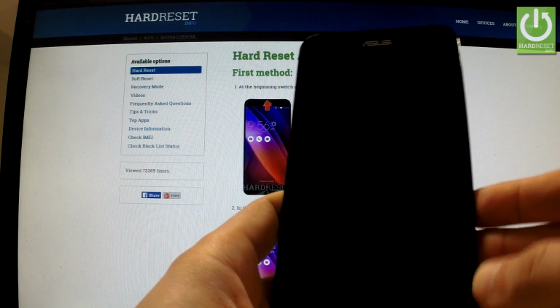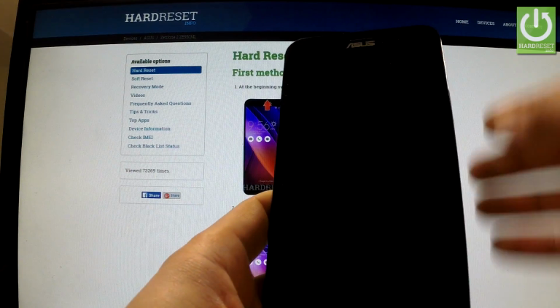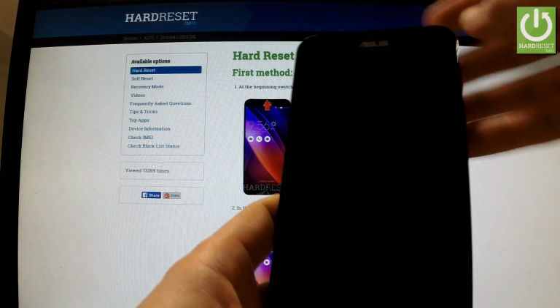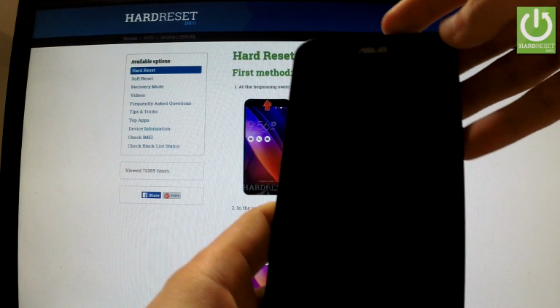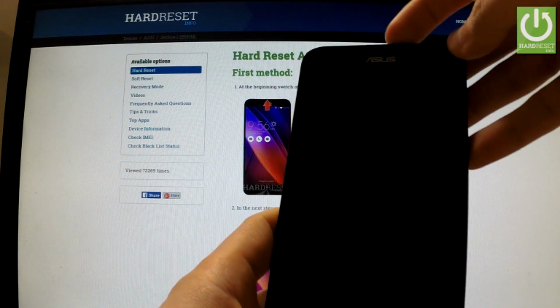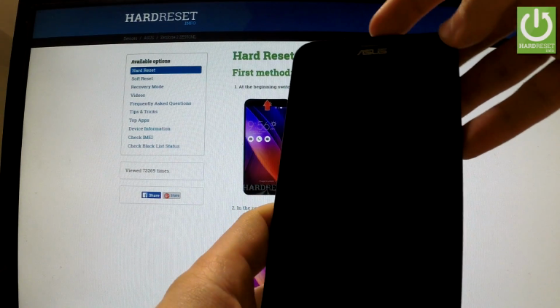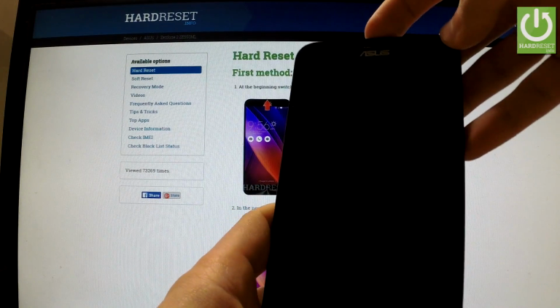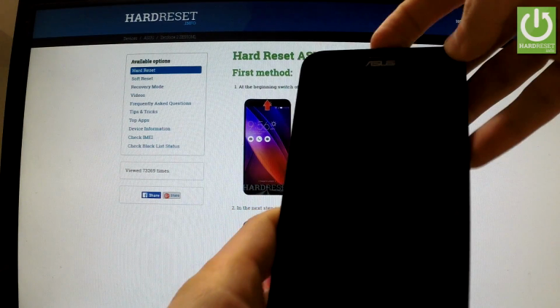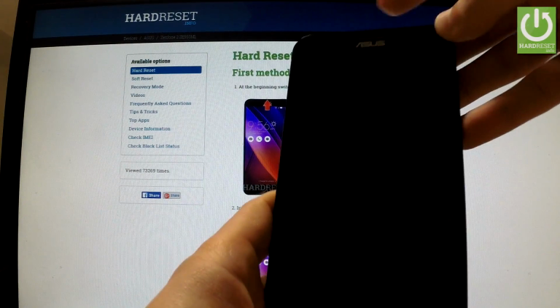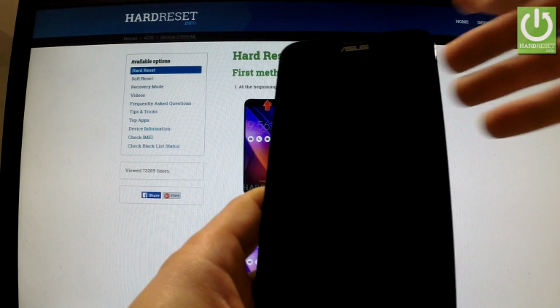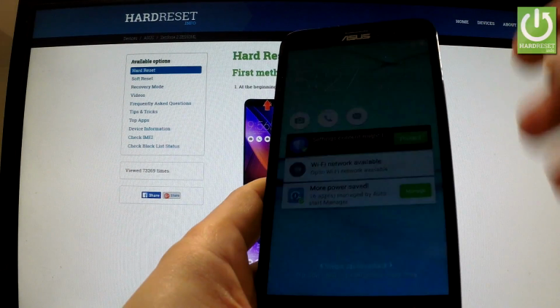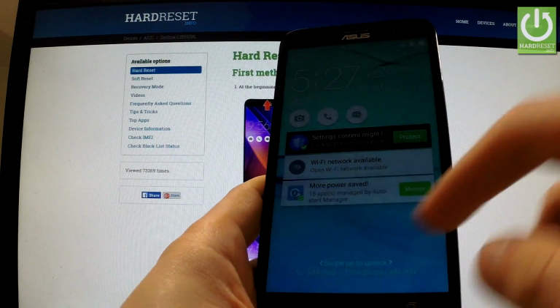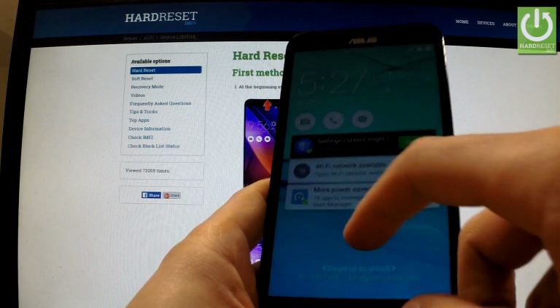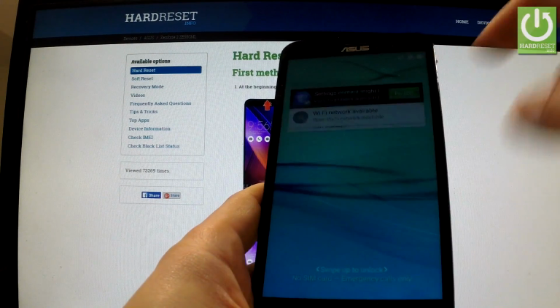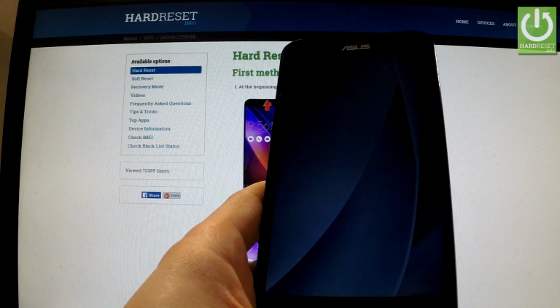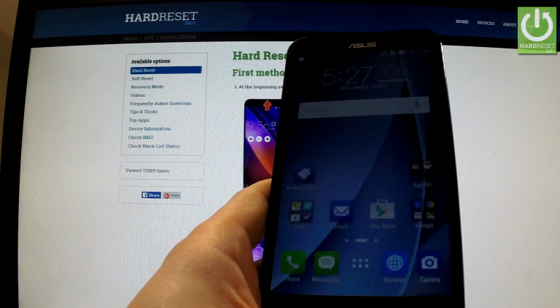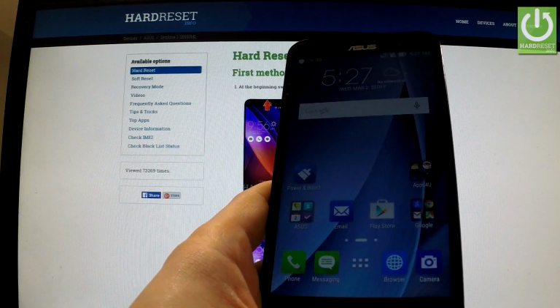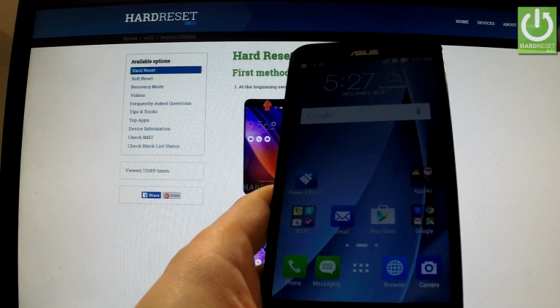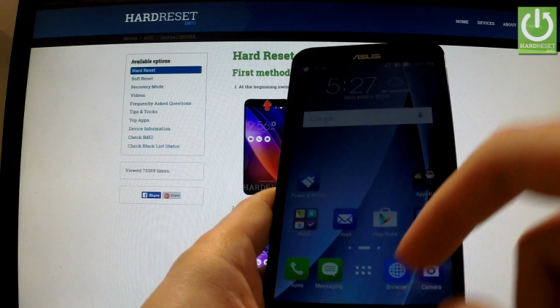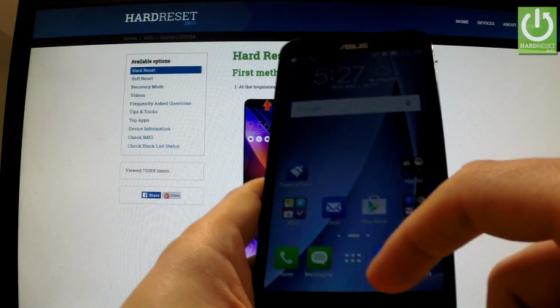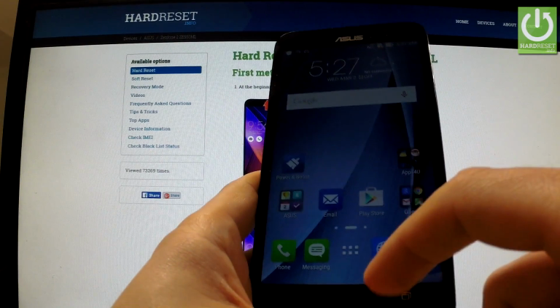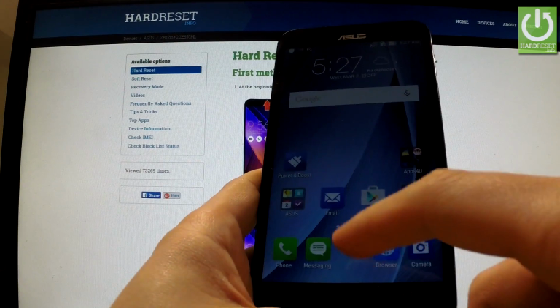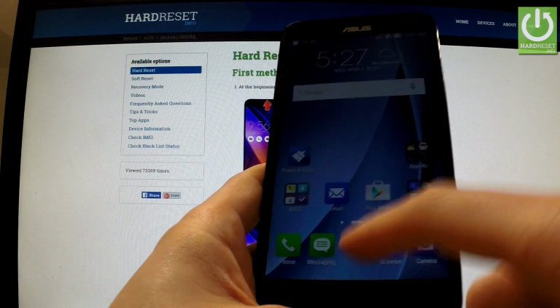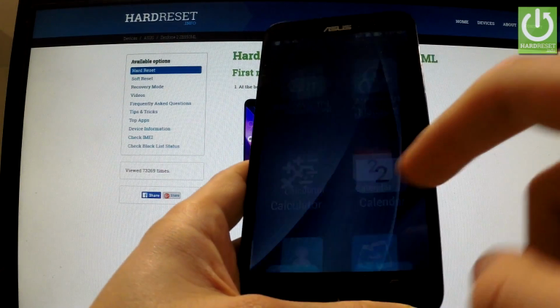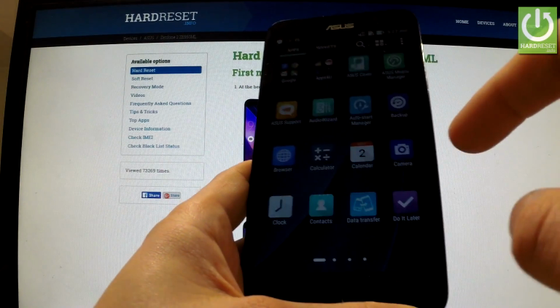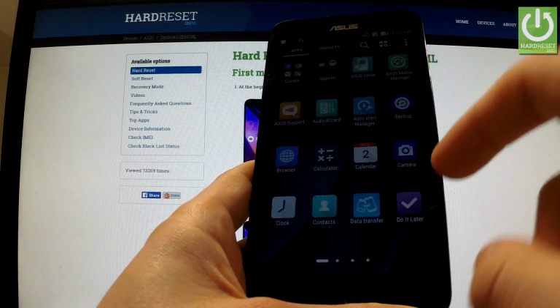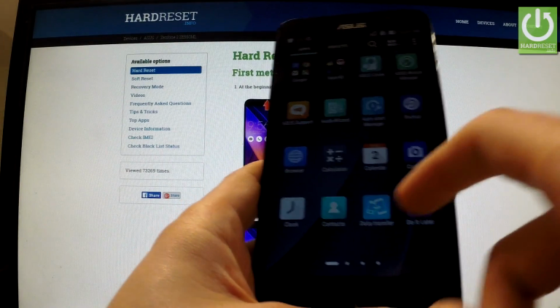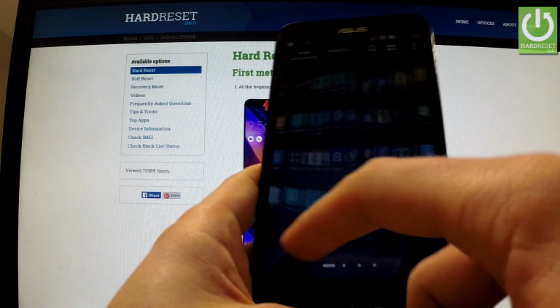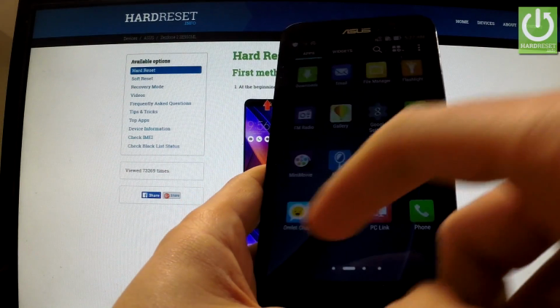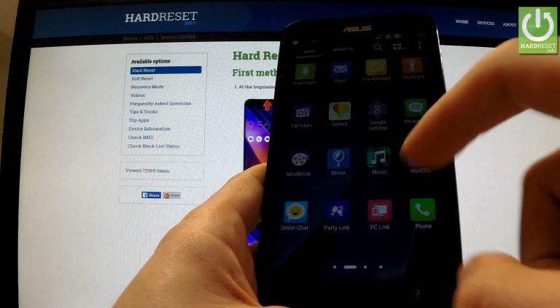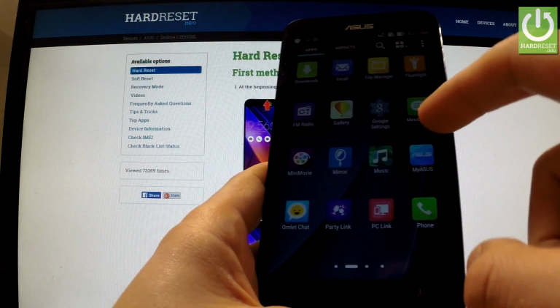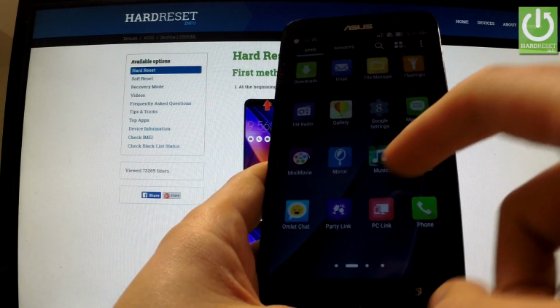Start by switching on the device and unlock the screen. Then tap the apps icon, find and select settings.